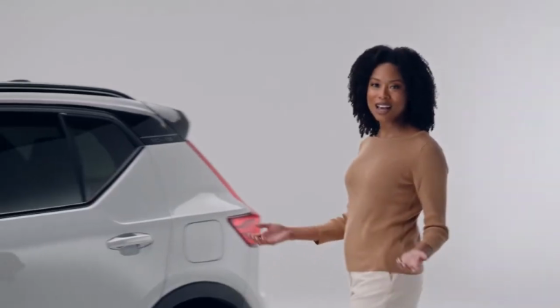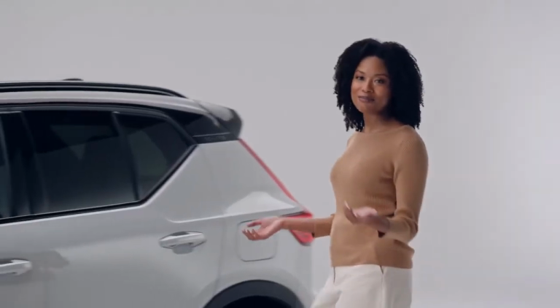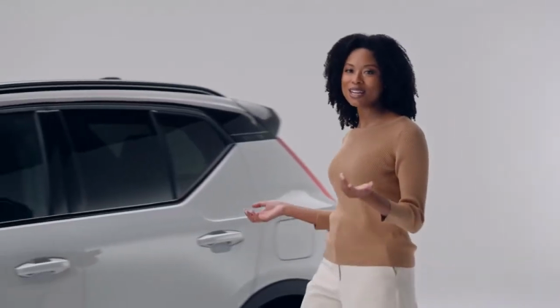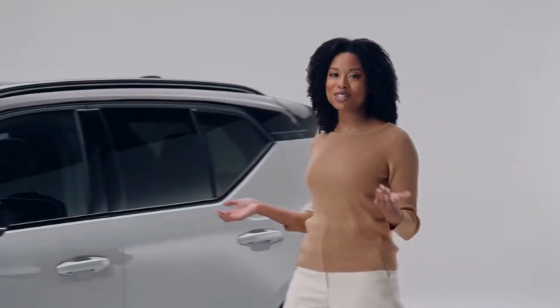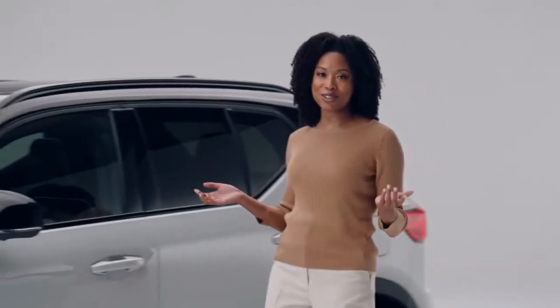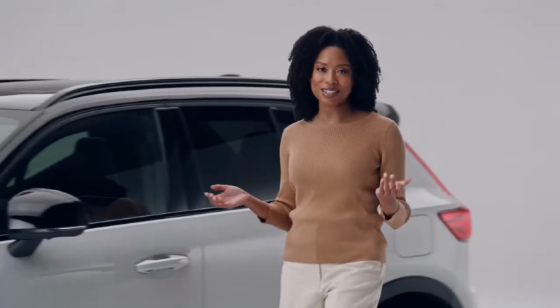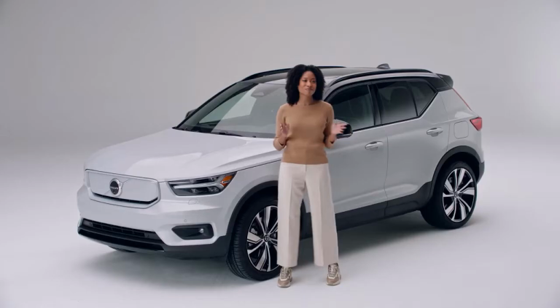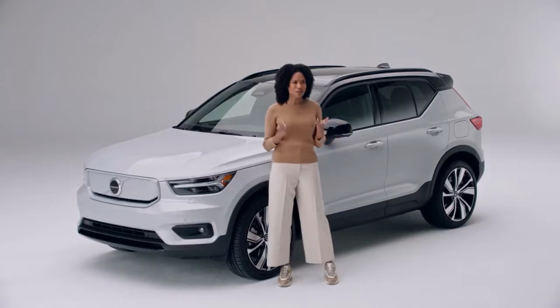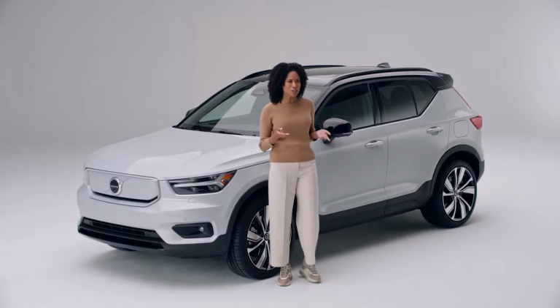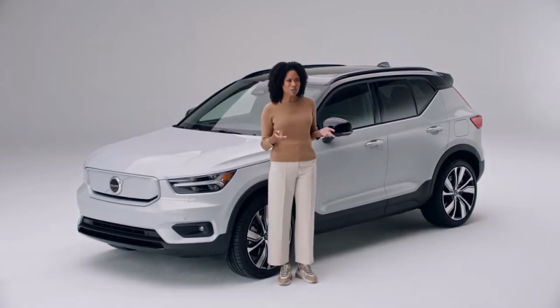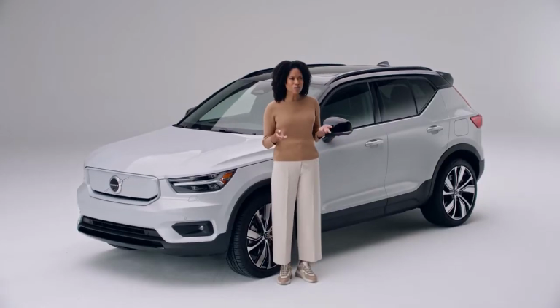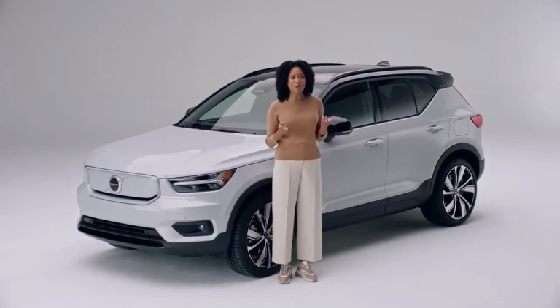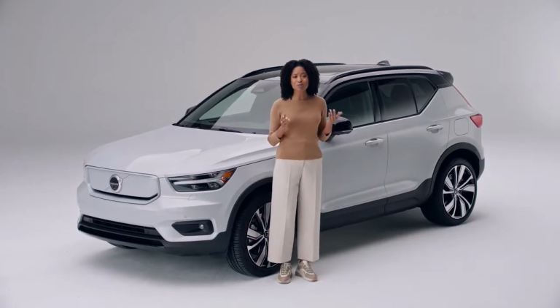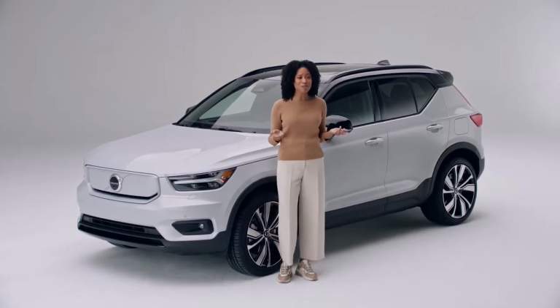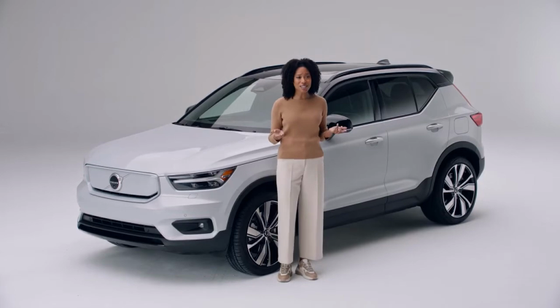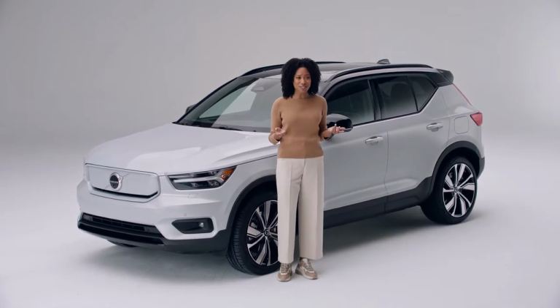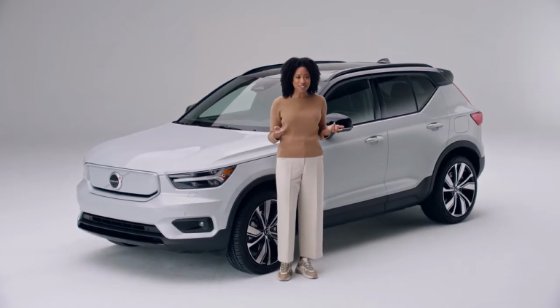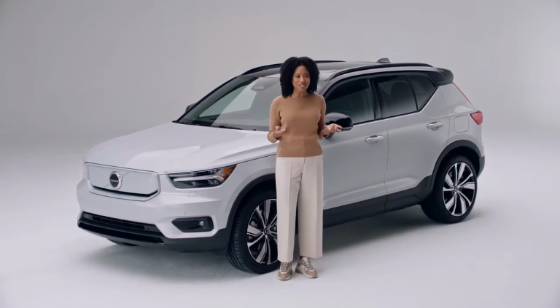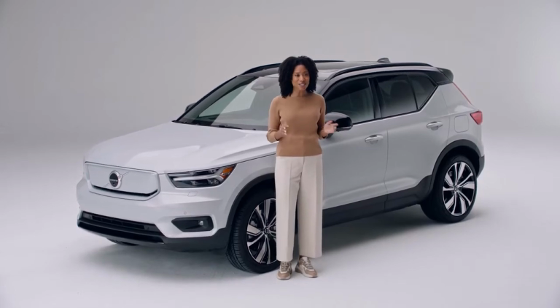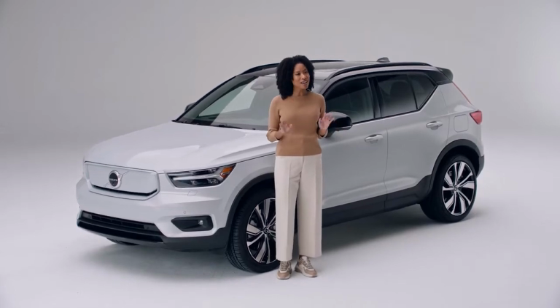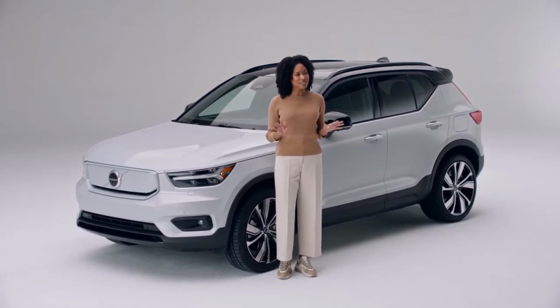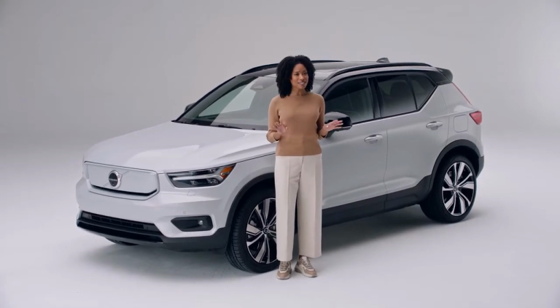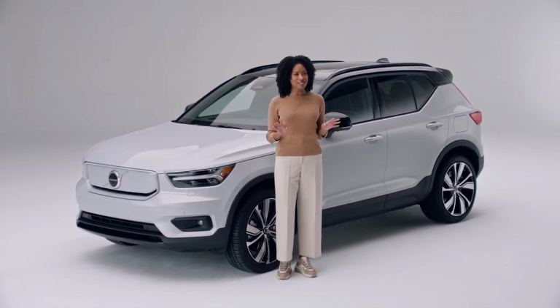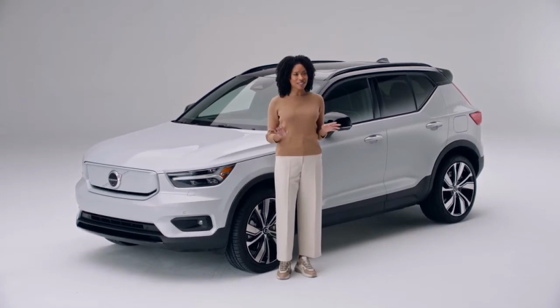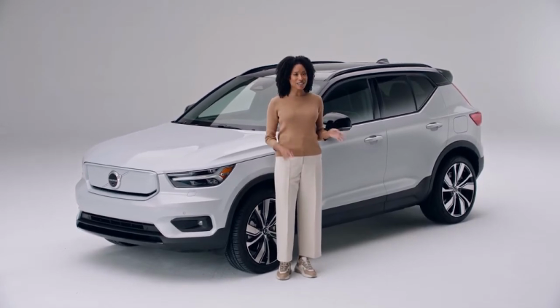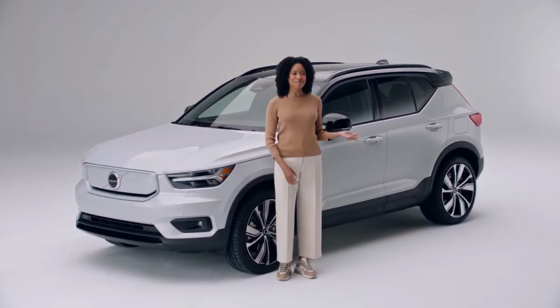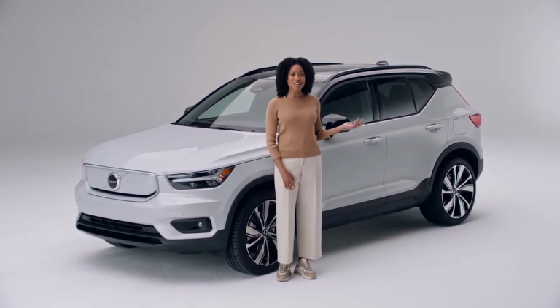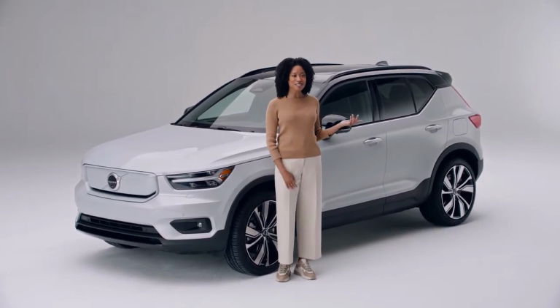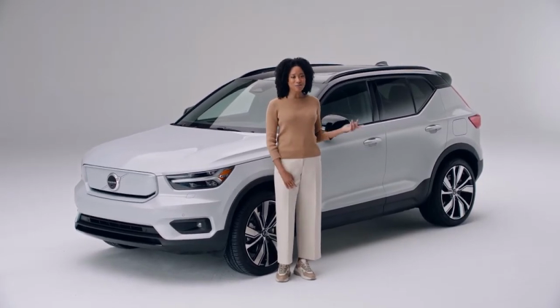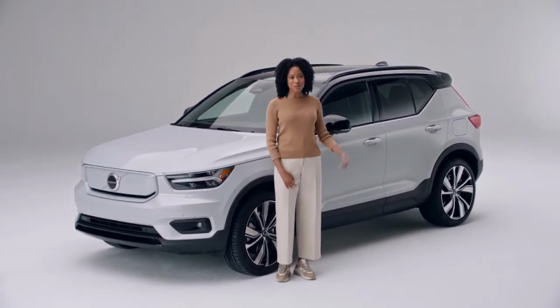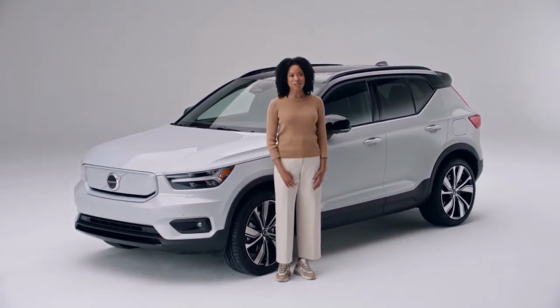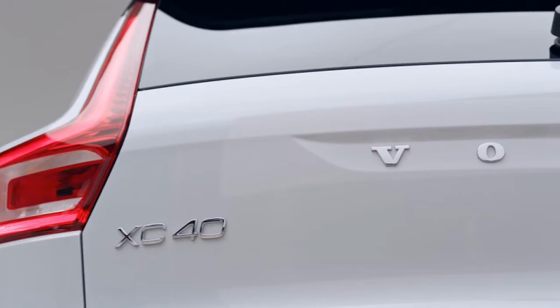Hi, my name is Siobhan. I want to show you Volvo's pure electric technology and intelligent design in the XC40 Recharge.